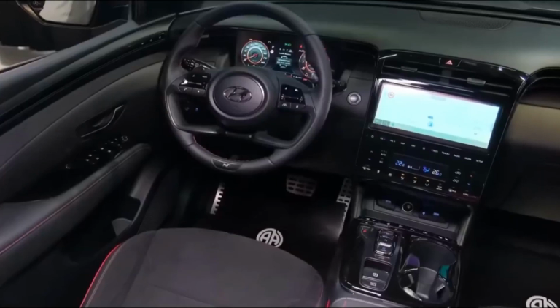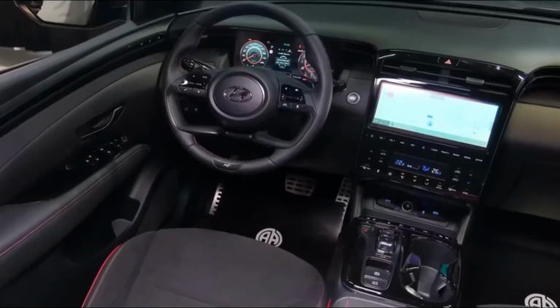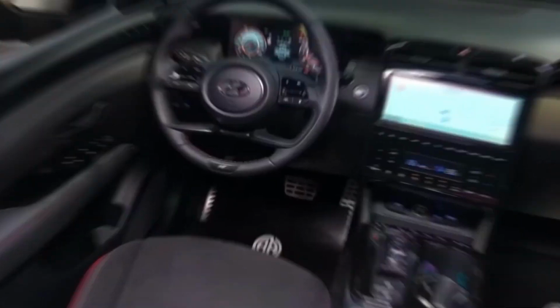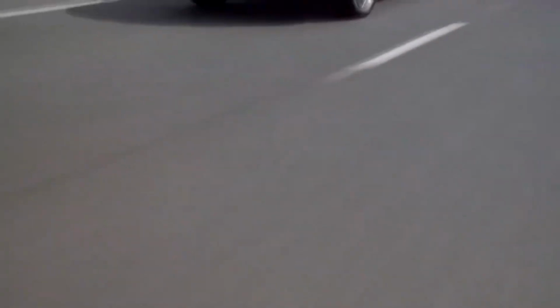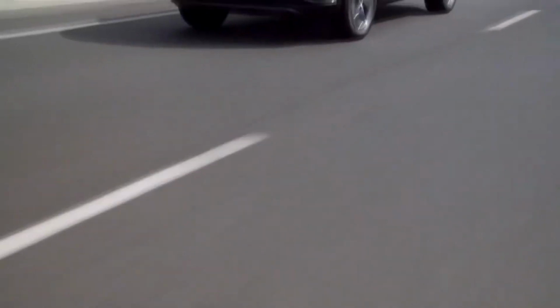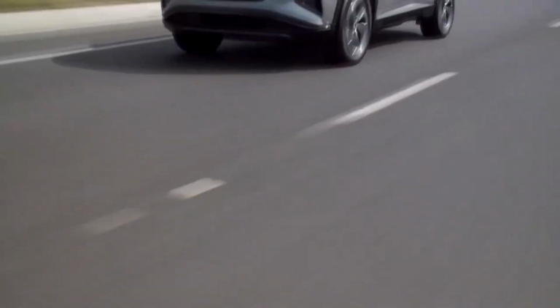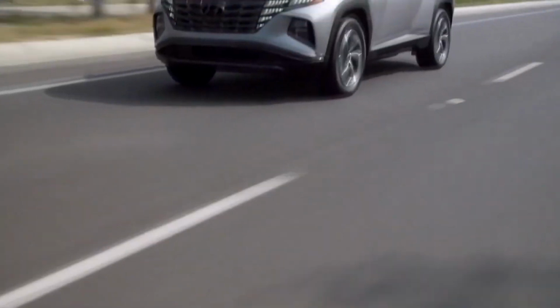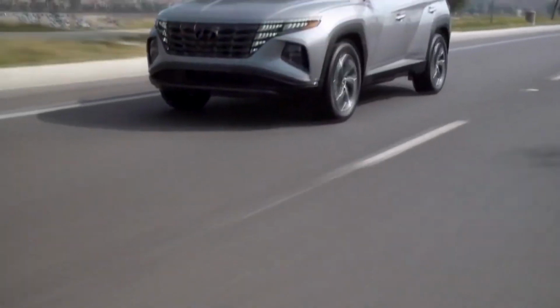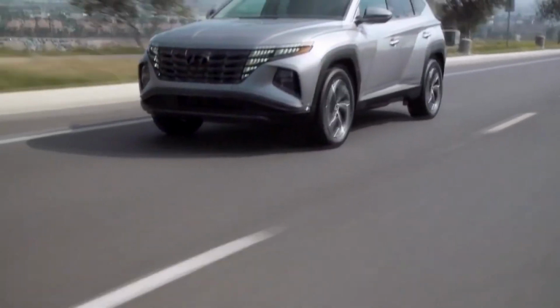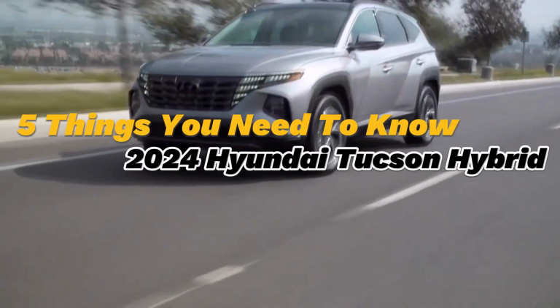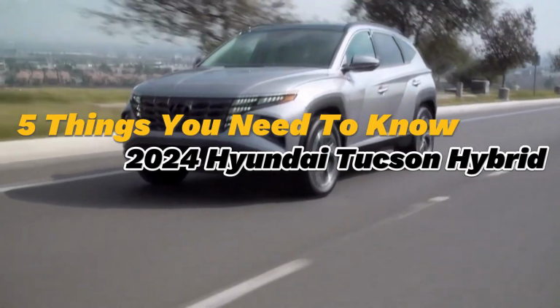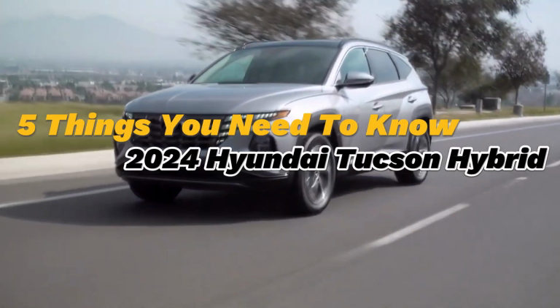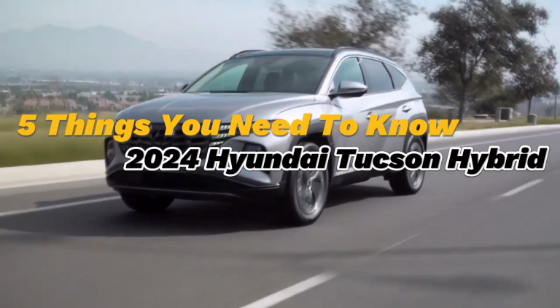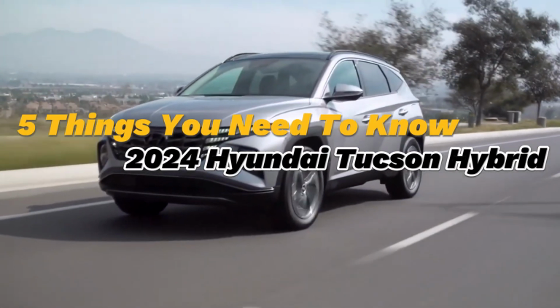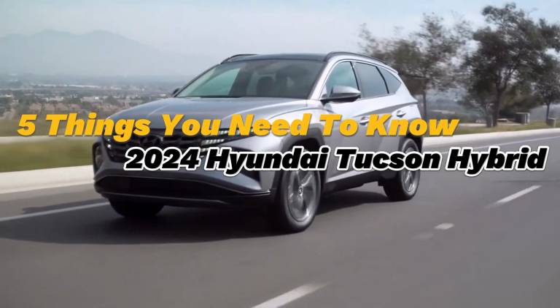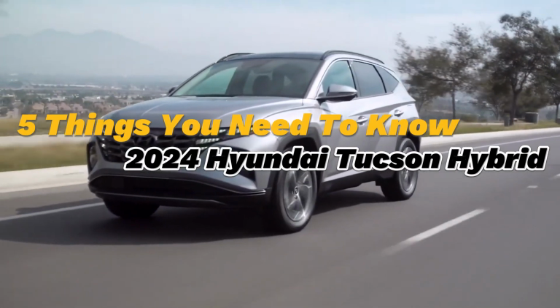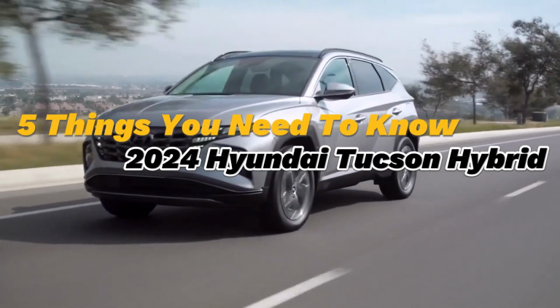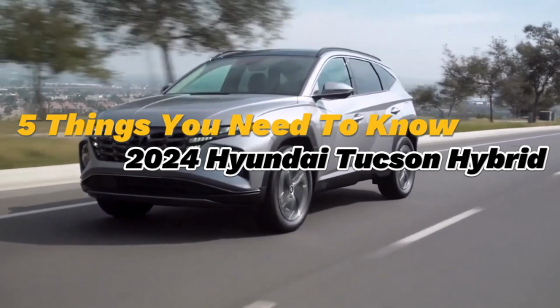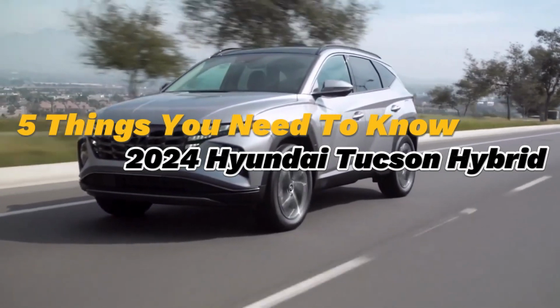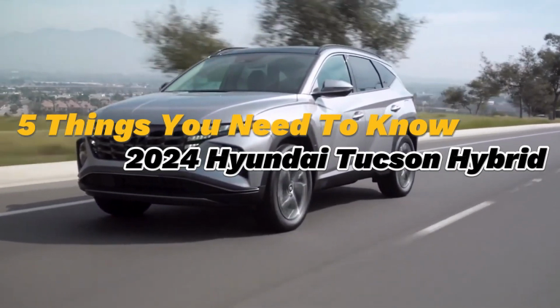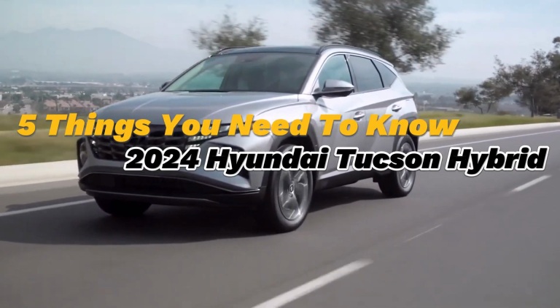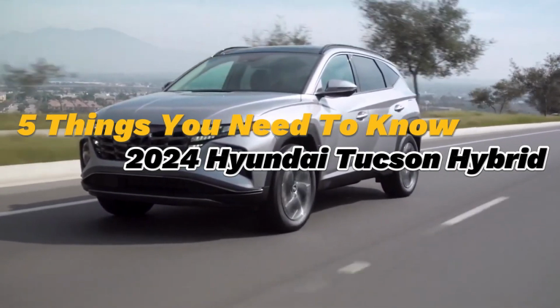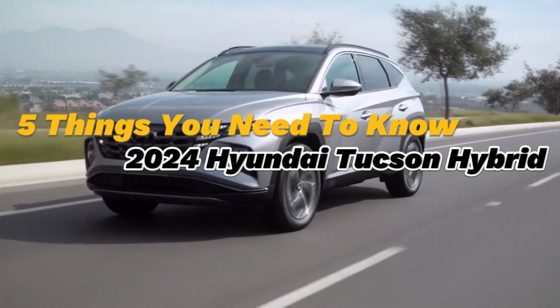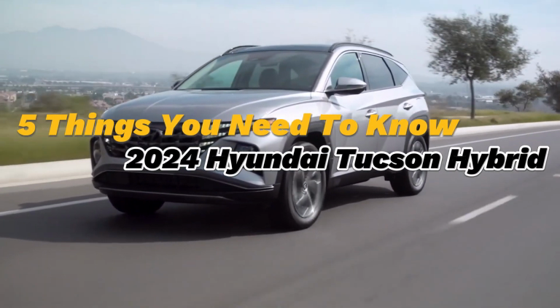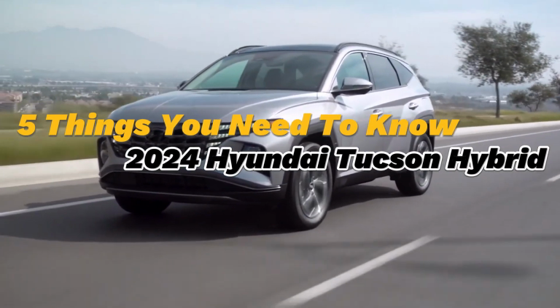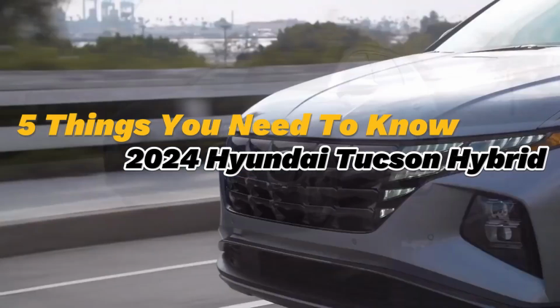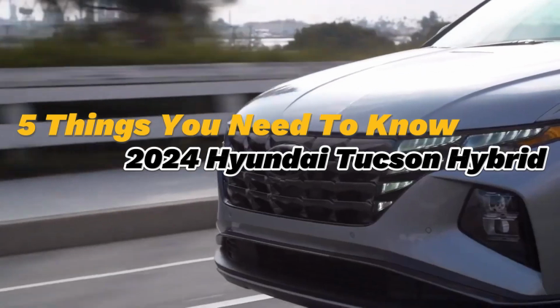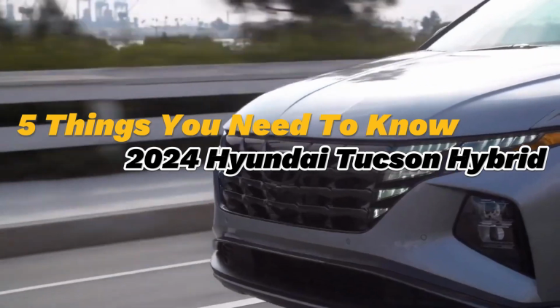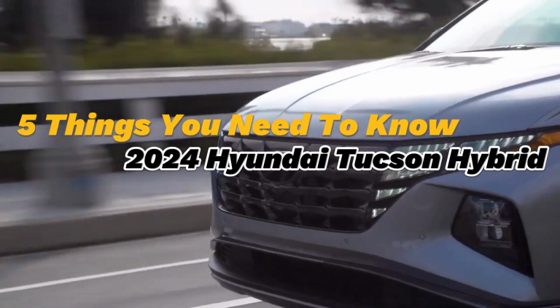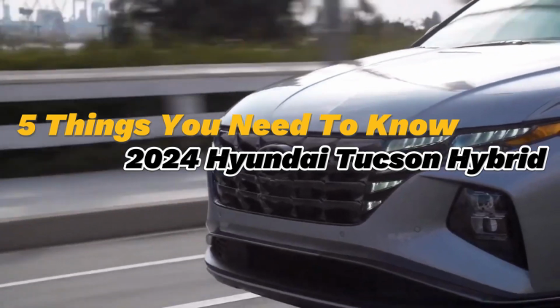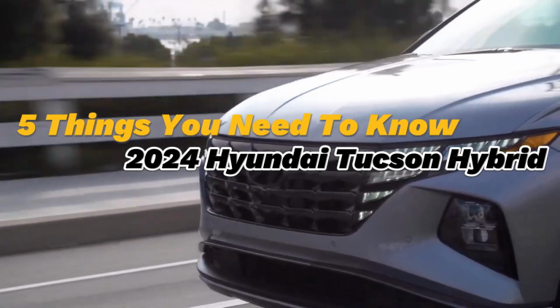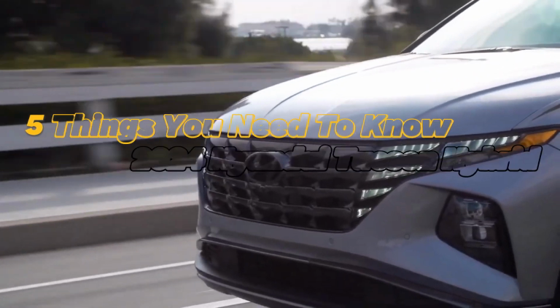So let's take a look at the five things you need to know about the 2024 Hyundai Tucson Hybrid.